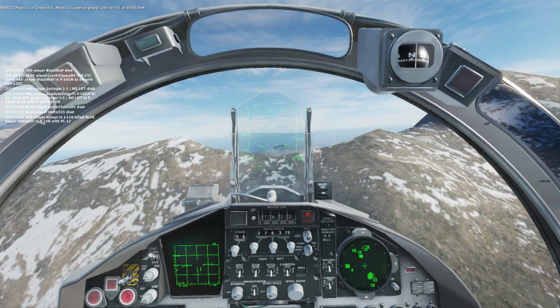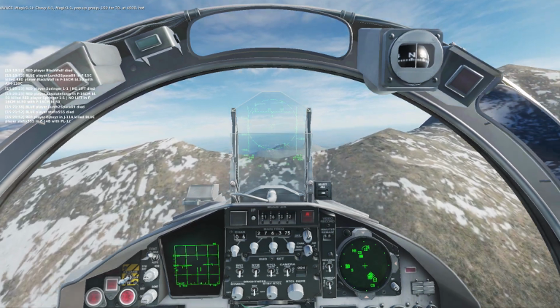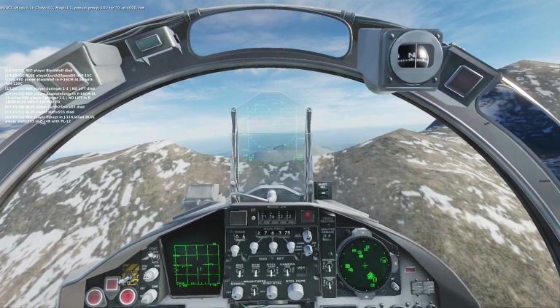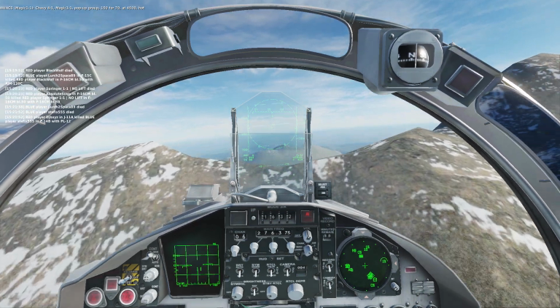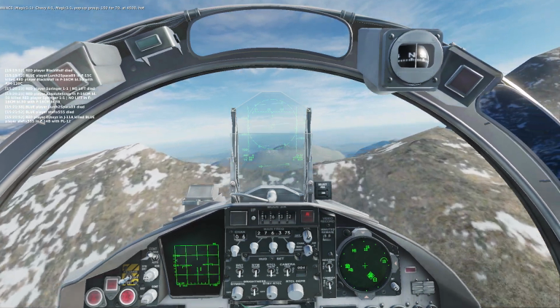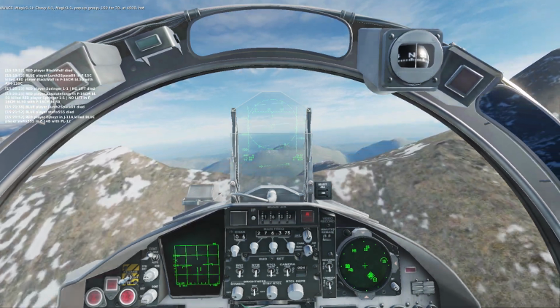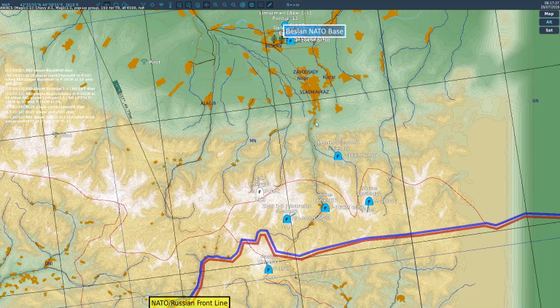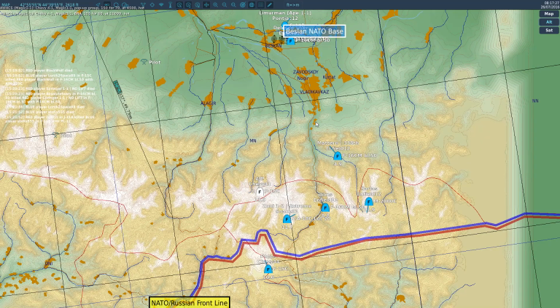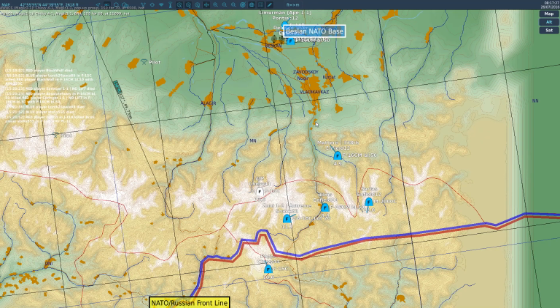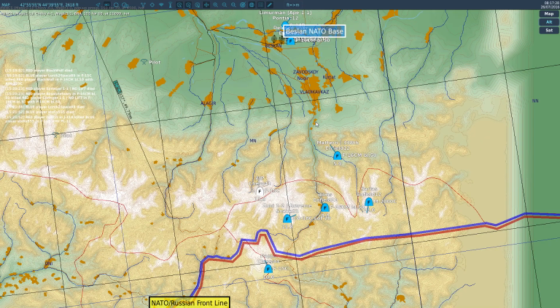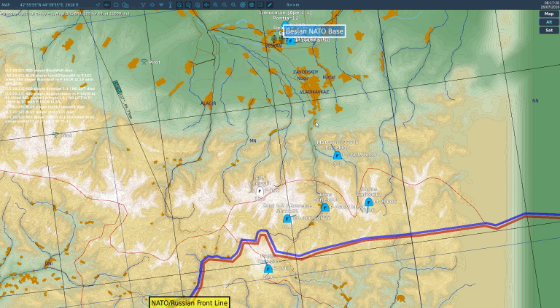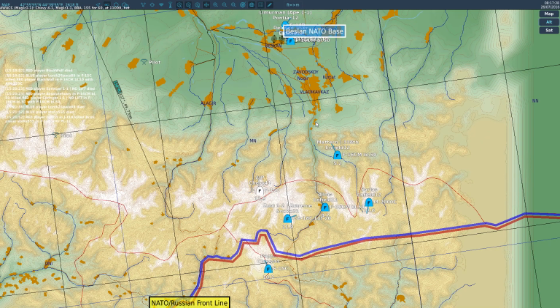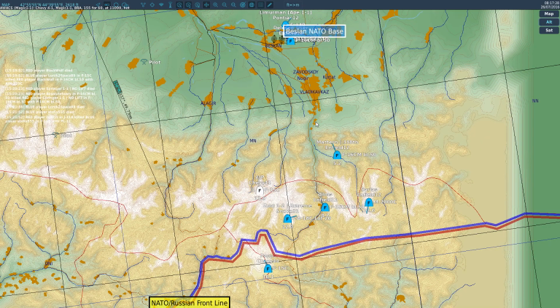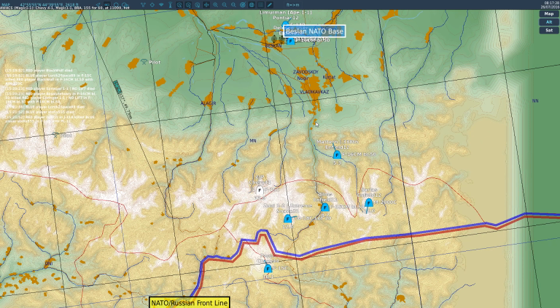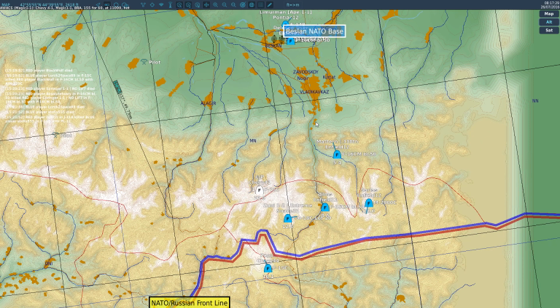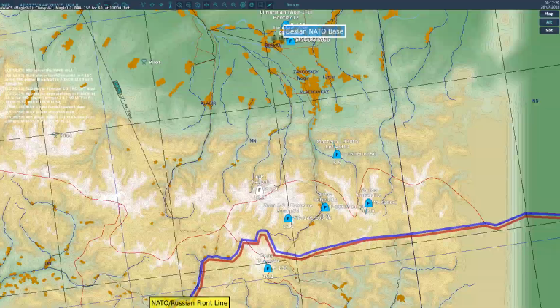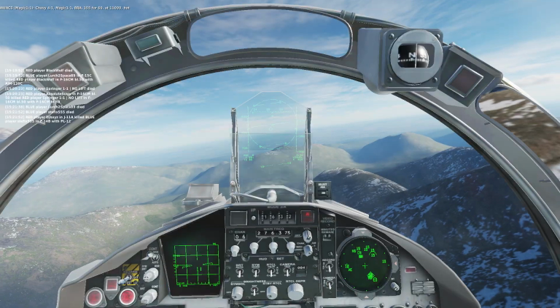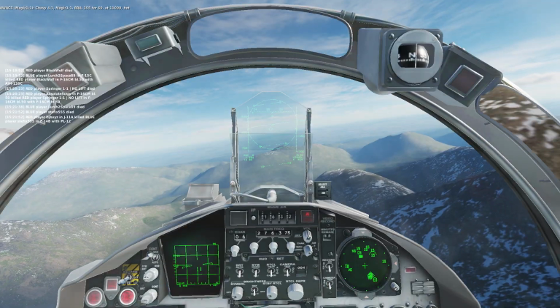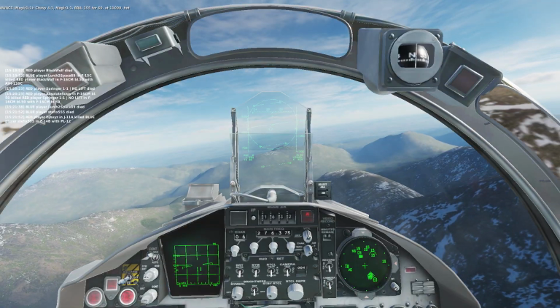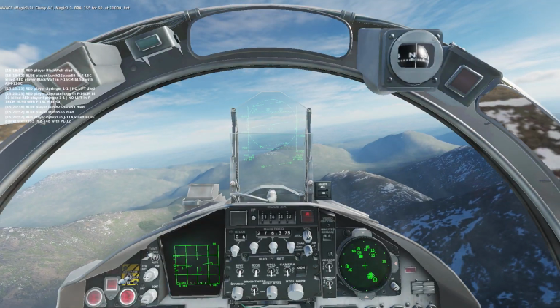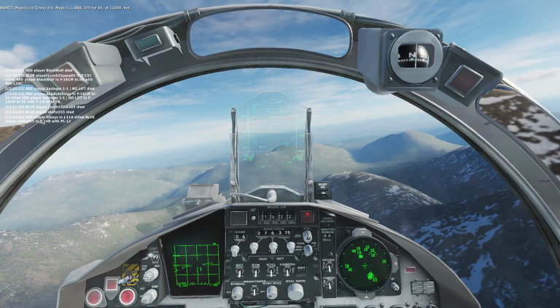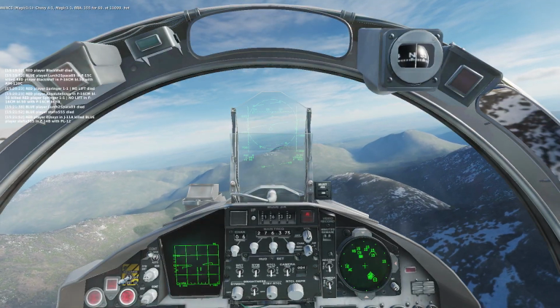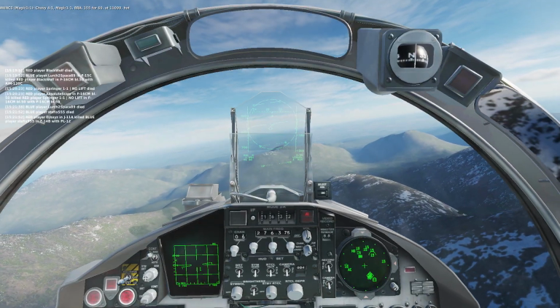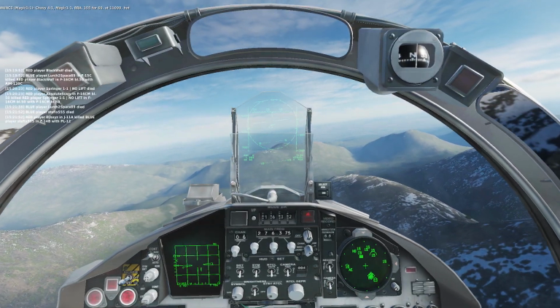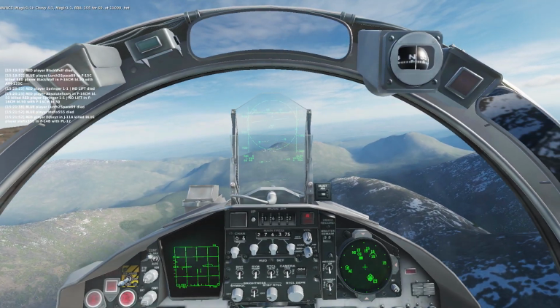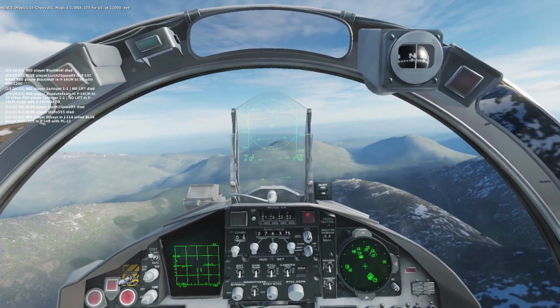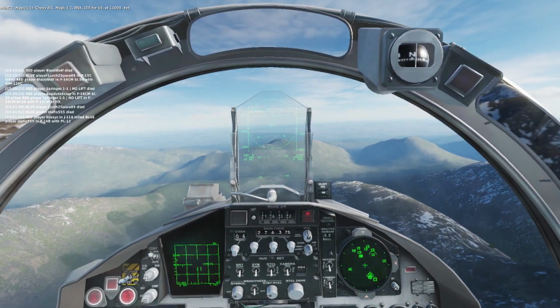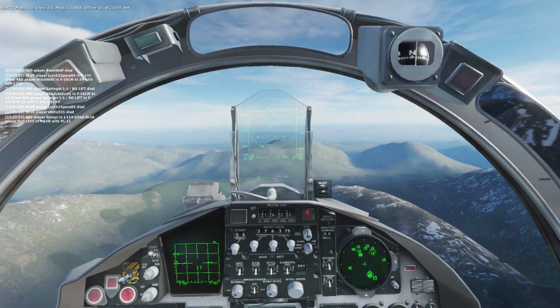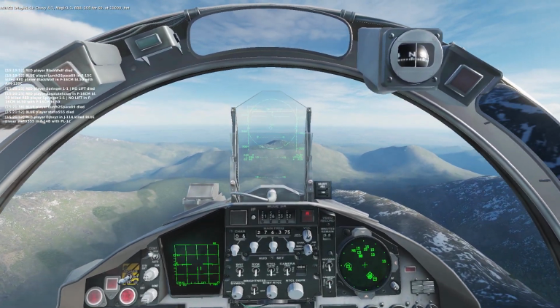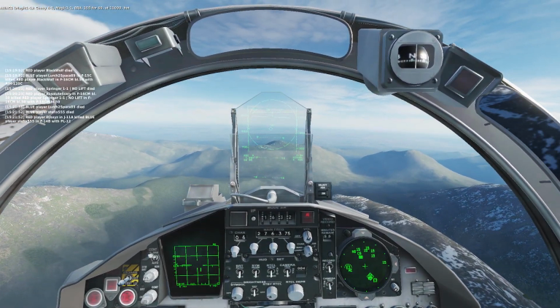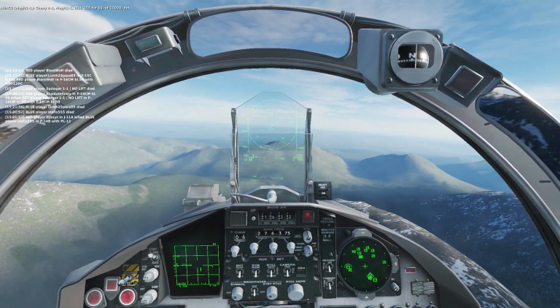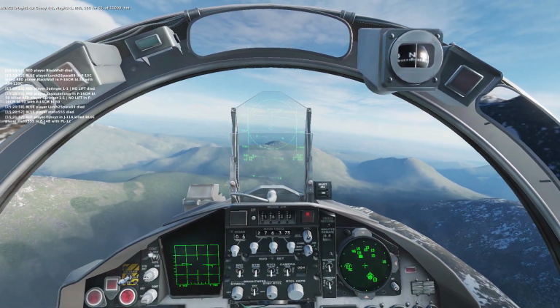Chevy Ford 1, Magic 1-1, Bra 155-460, at 11,000, hot.